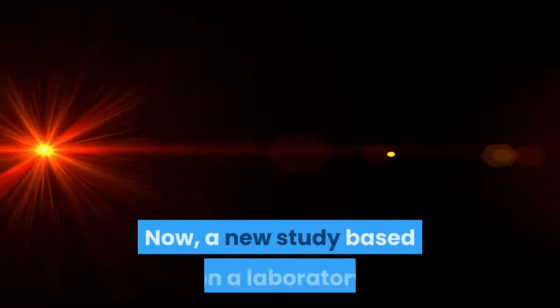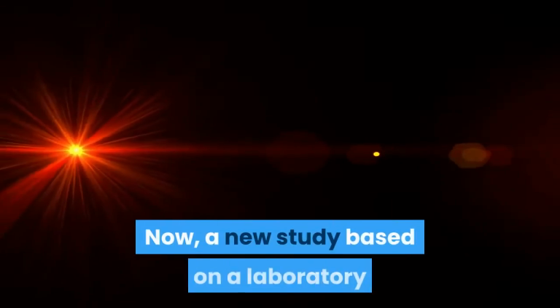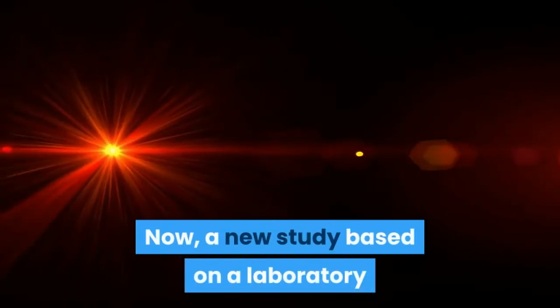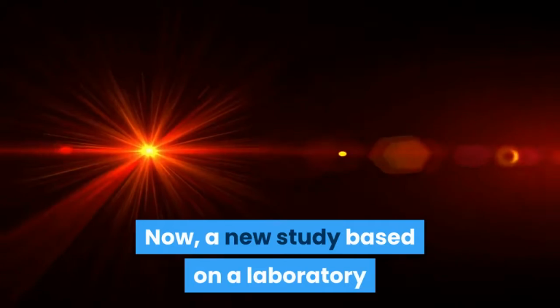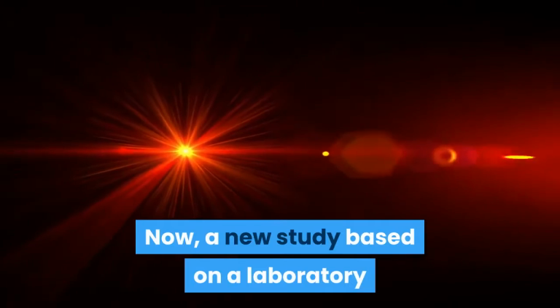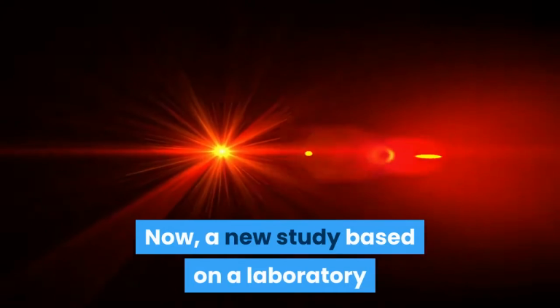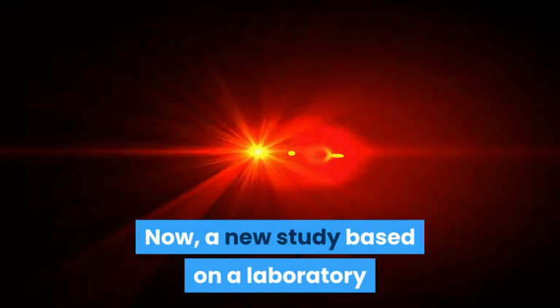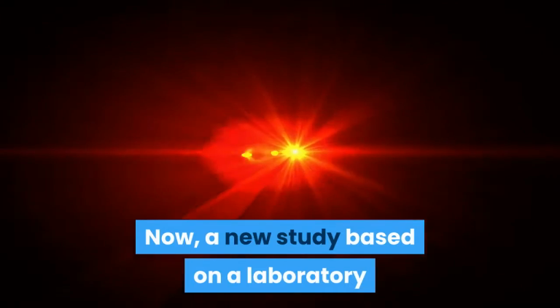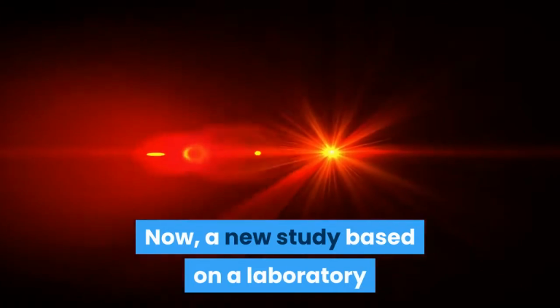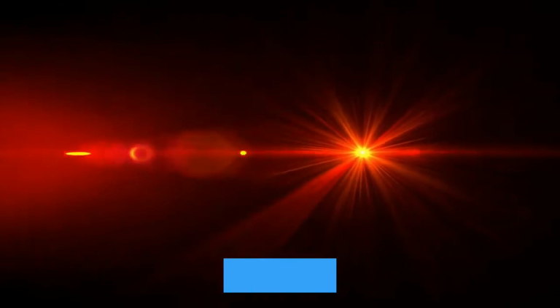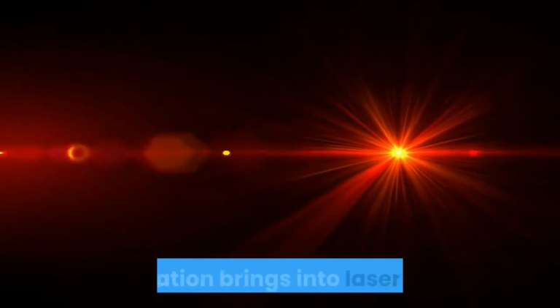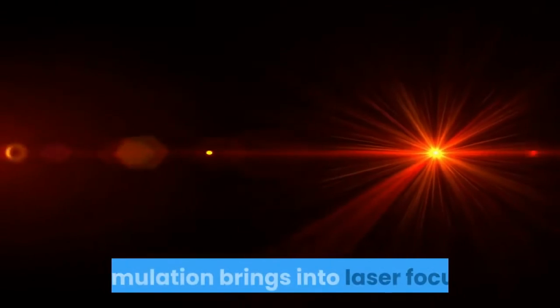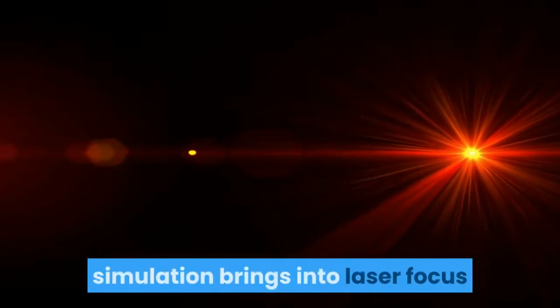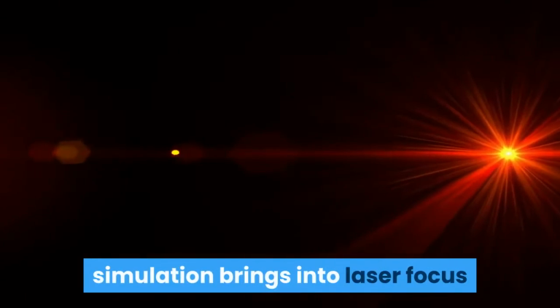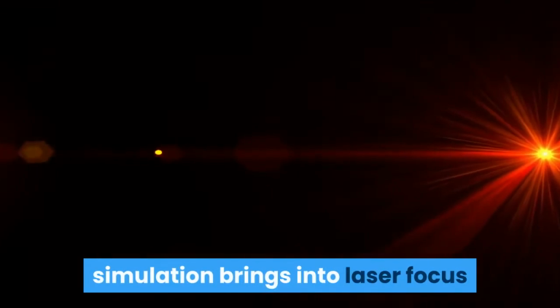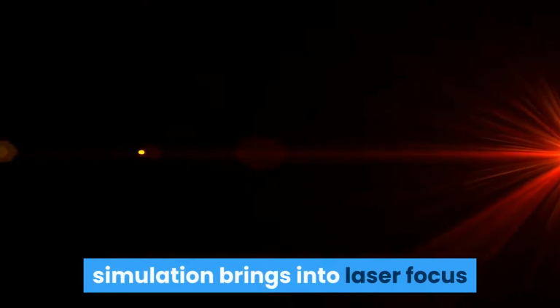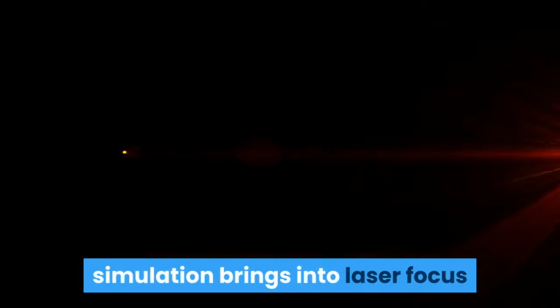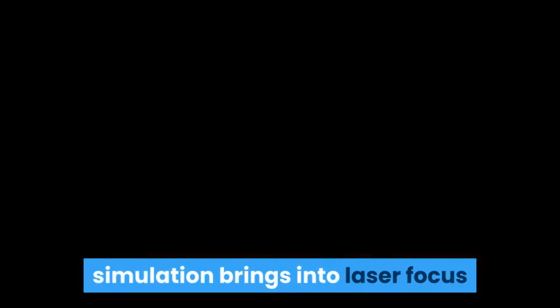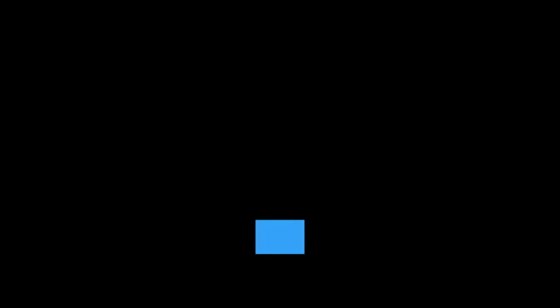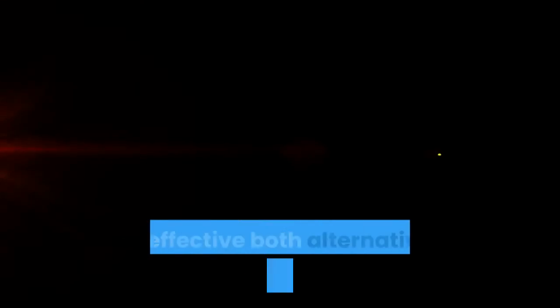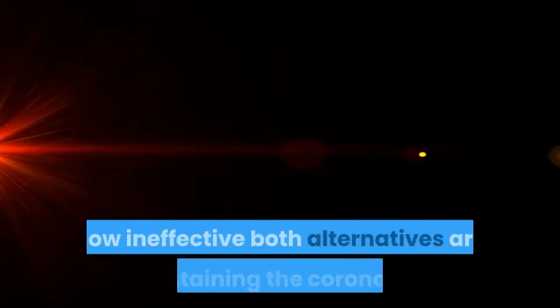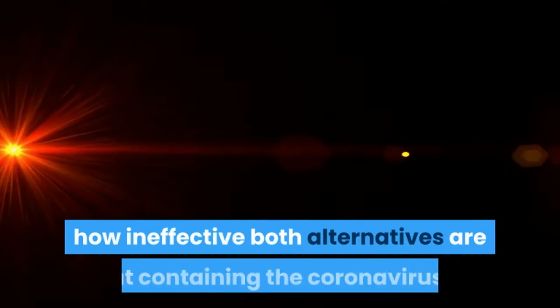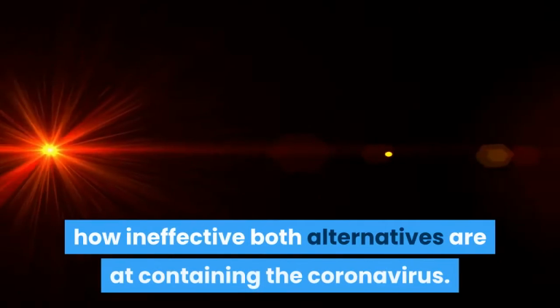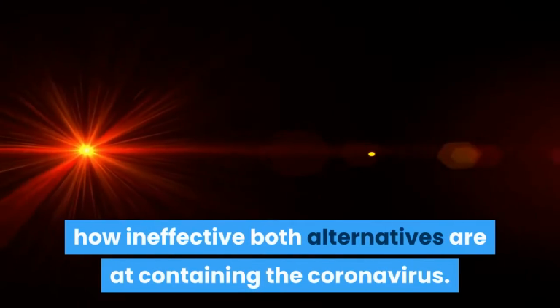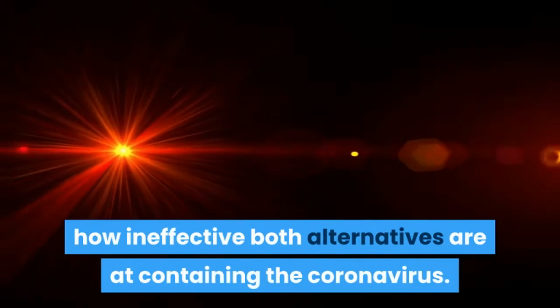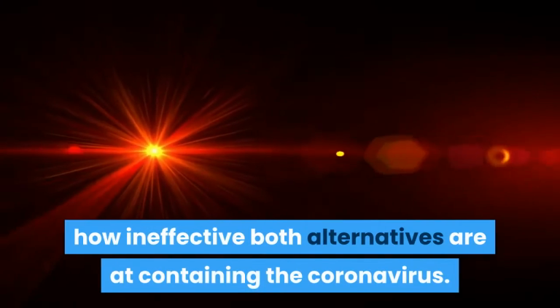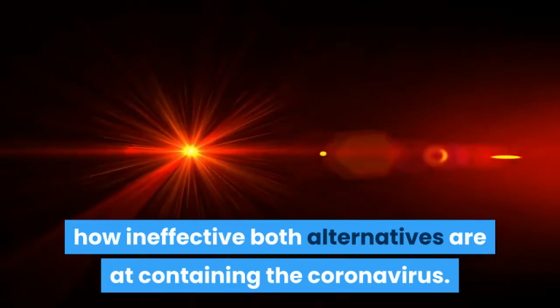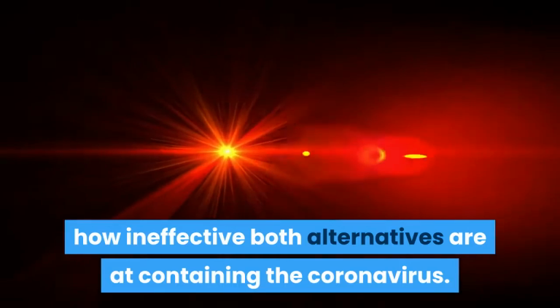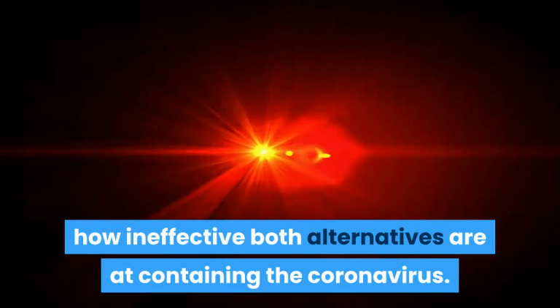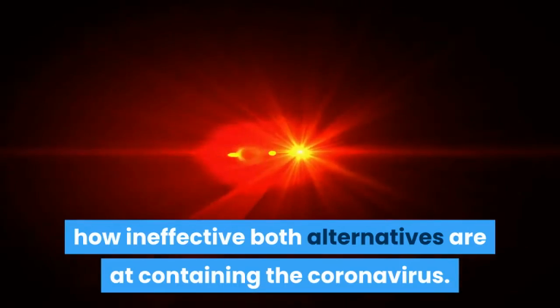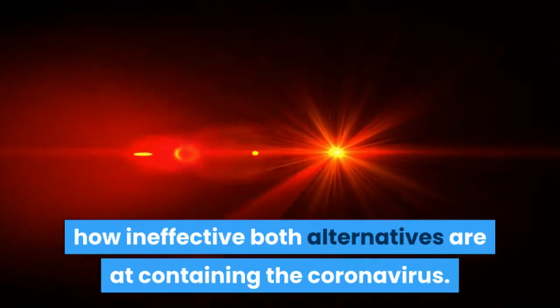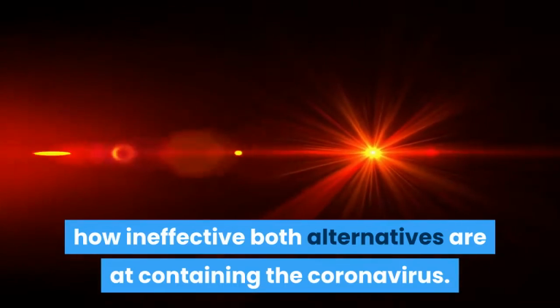A new study based on a laboratory simulation brings into laser focus how ineffective both alternatives are at containing the coronavirus.